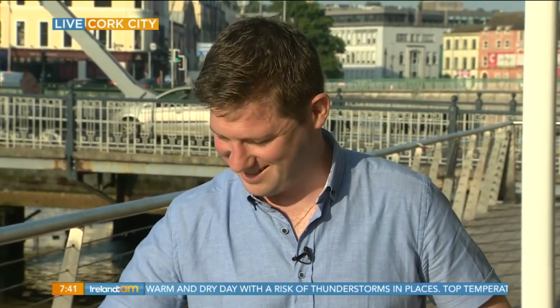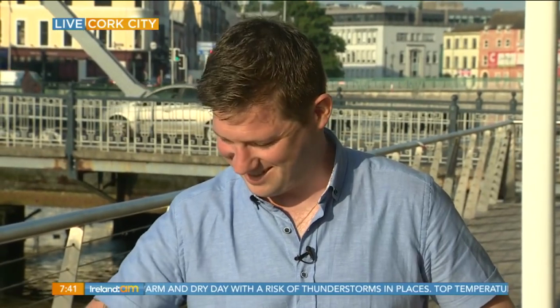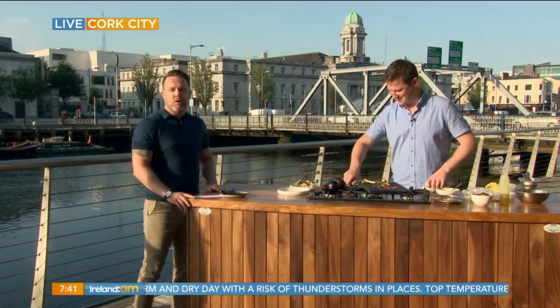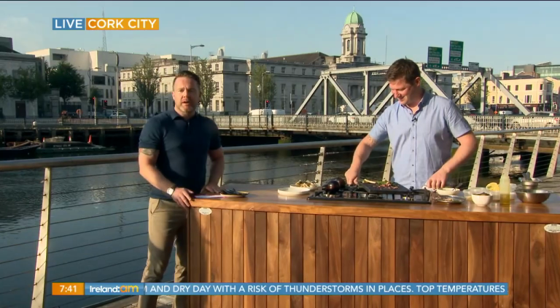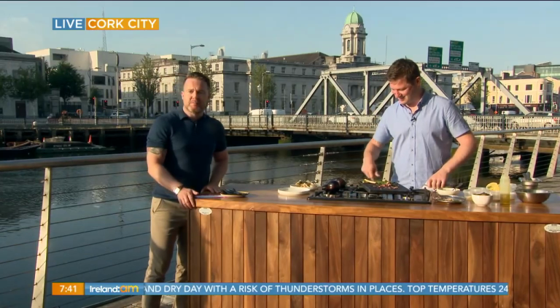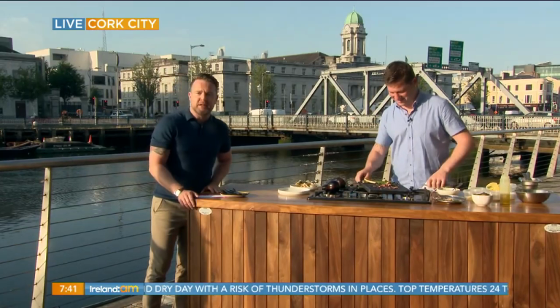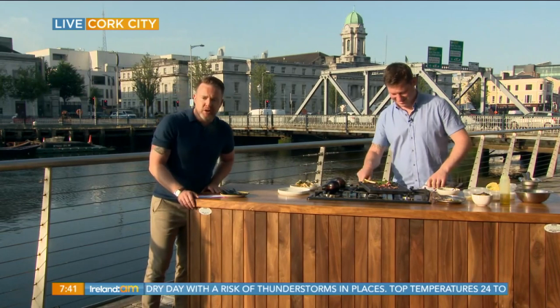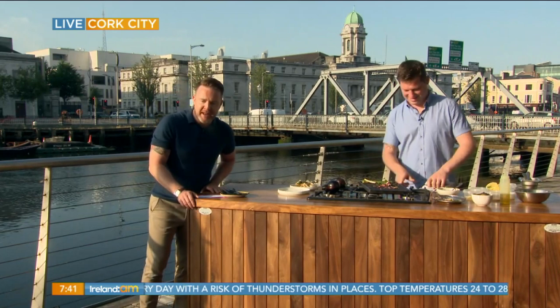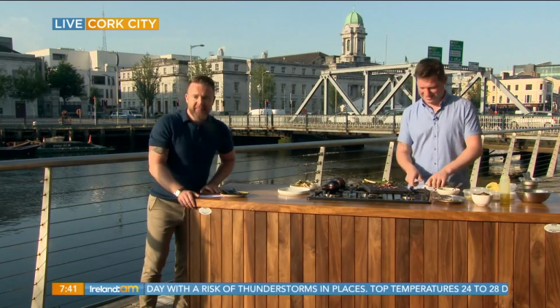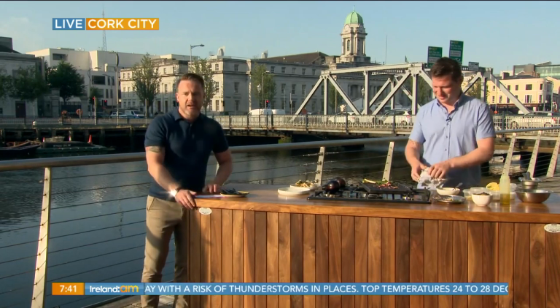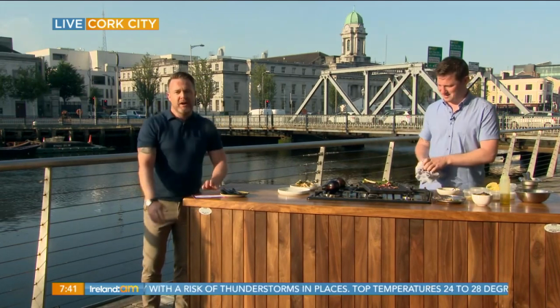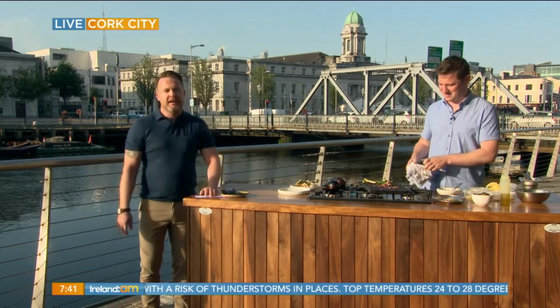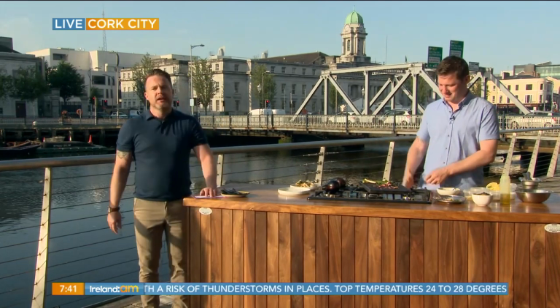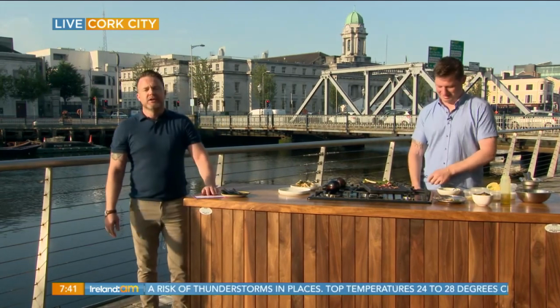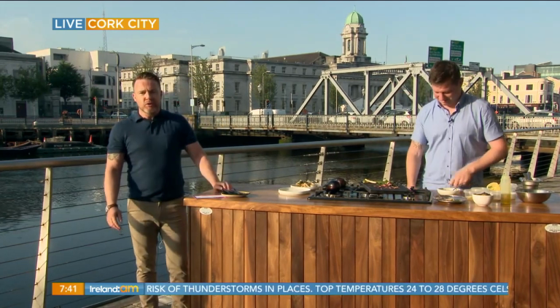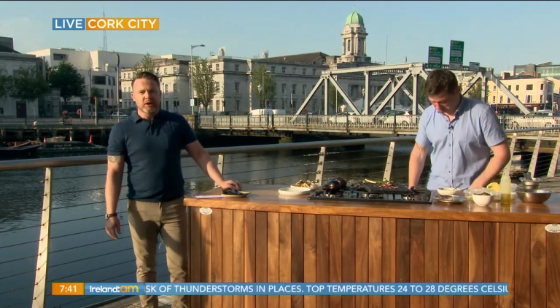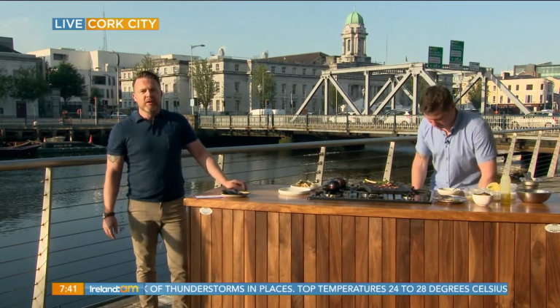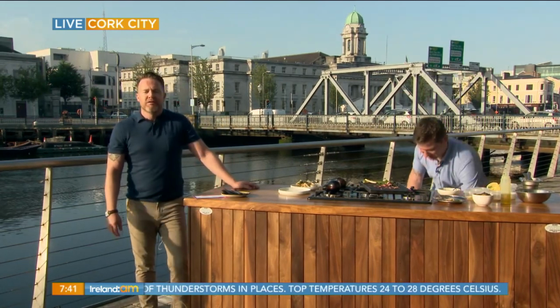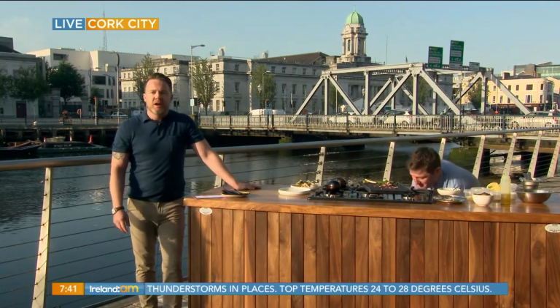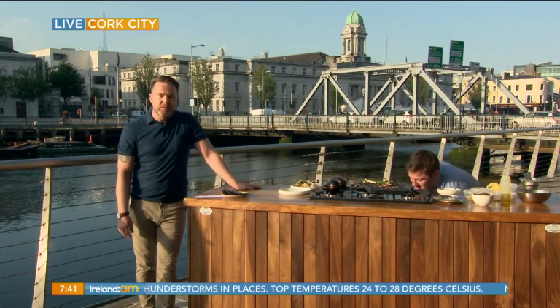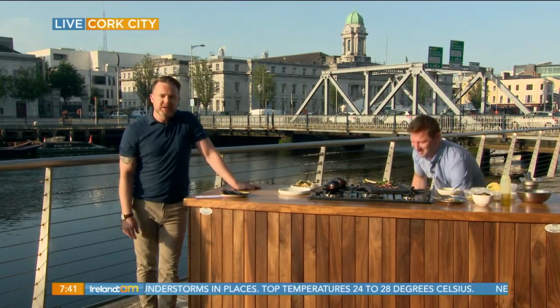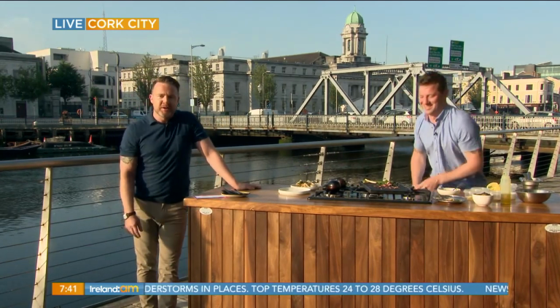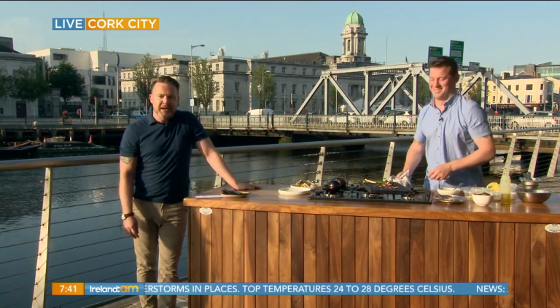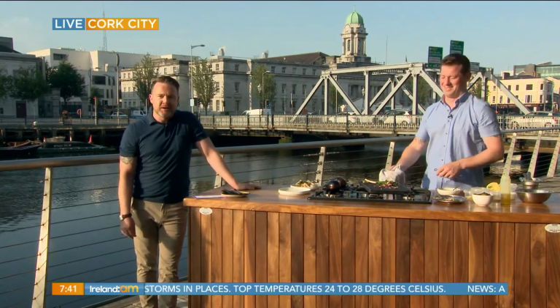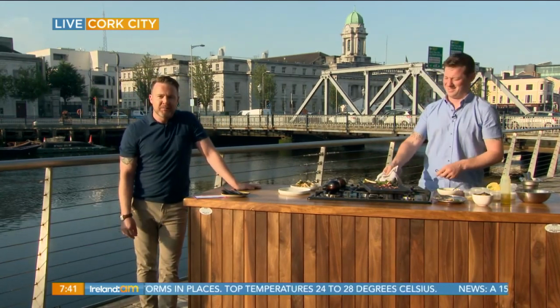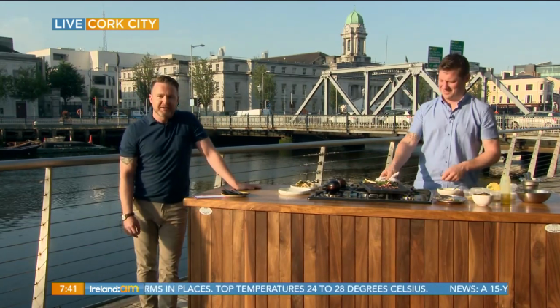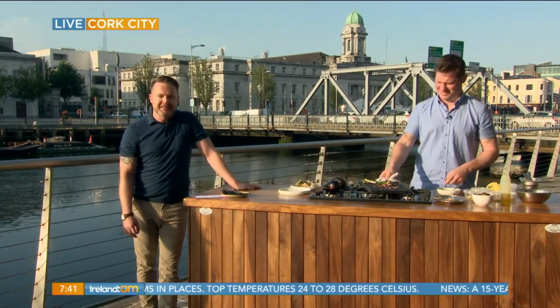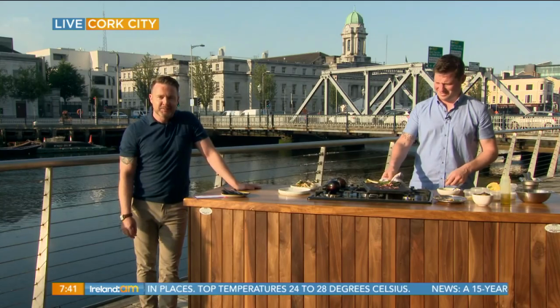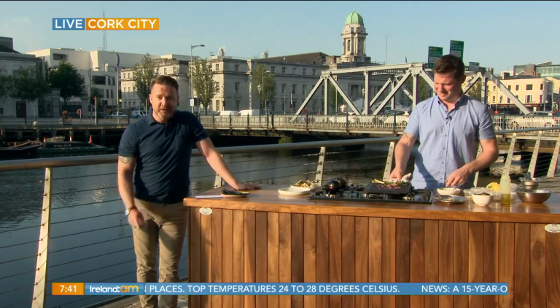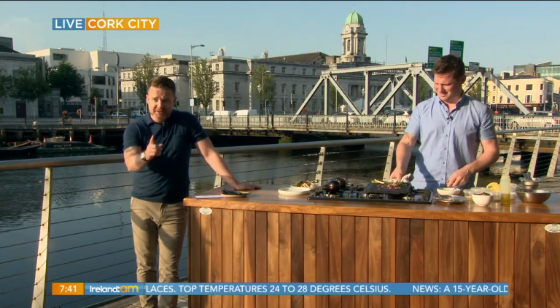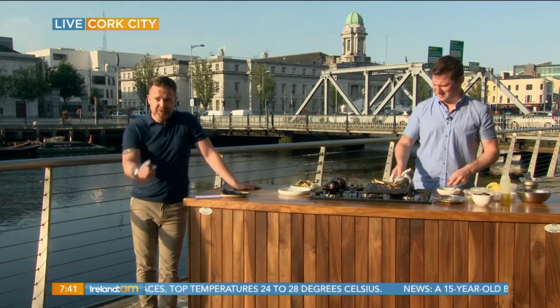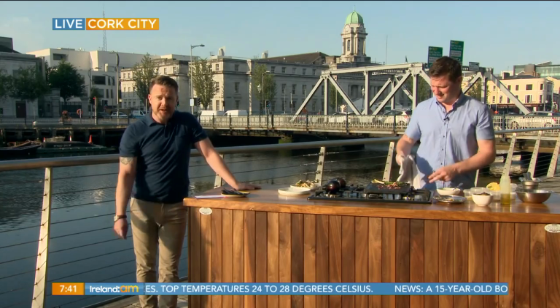From Cork it's back to Dublin, and then we are heading to Tokyo for the opening ceremony as the Olympics get set to begin. We'll see you after the break.